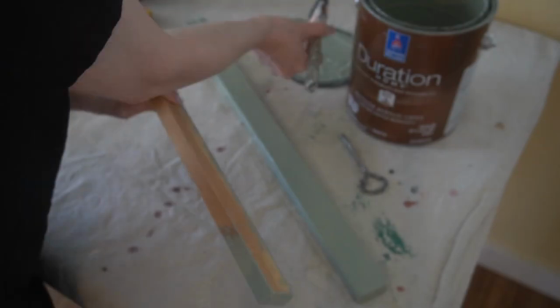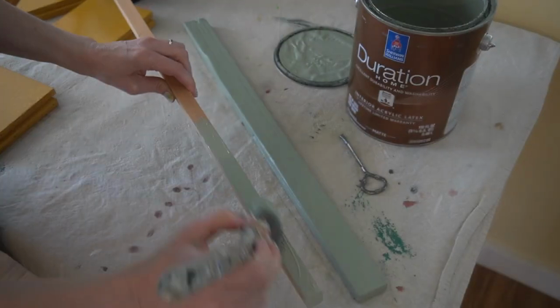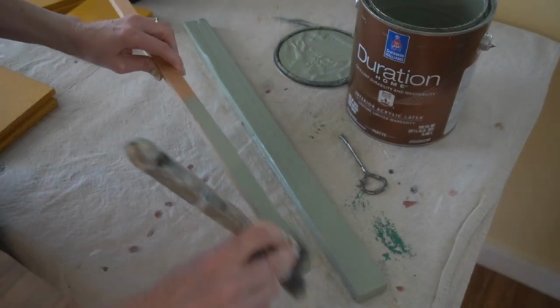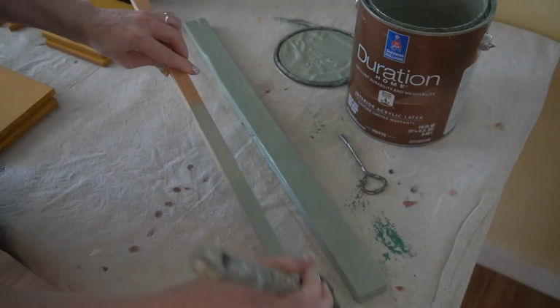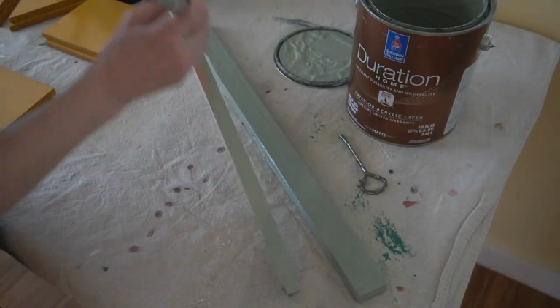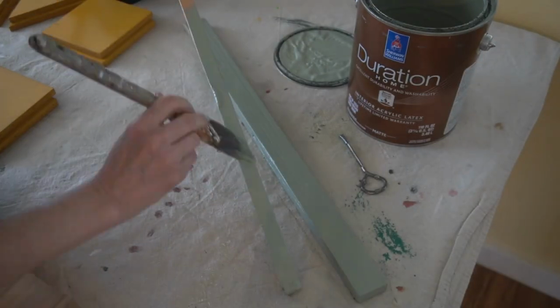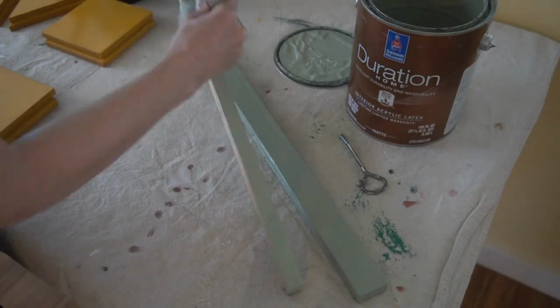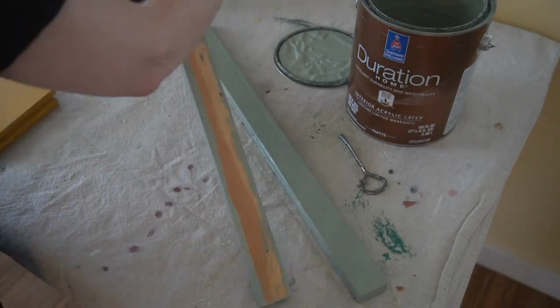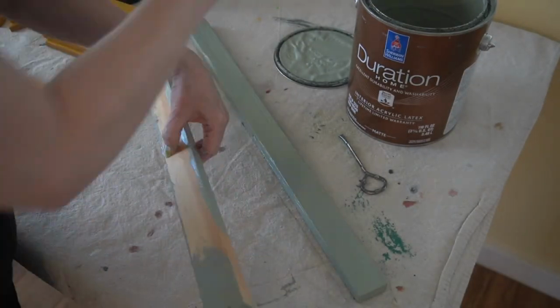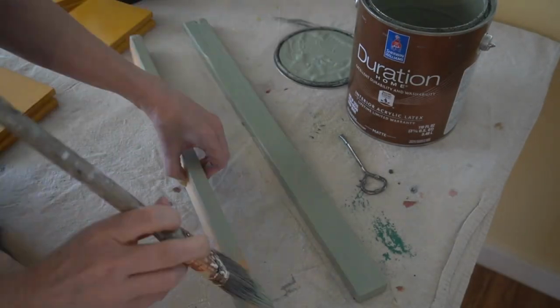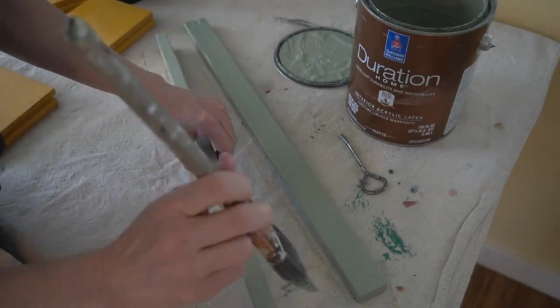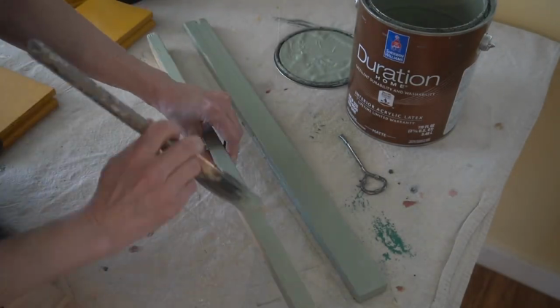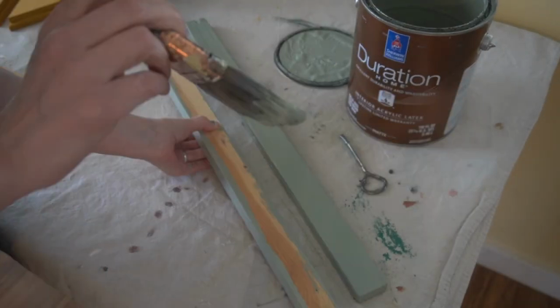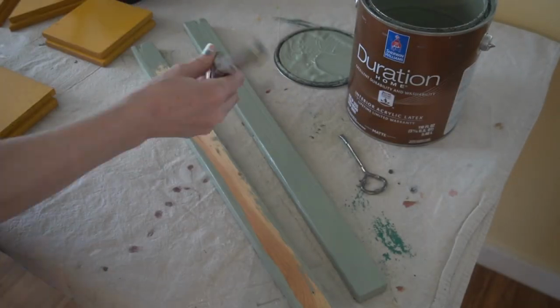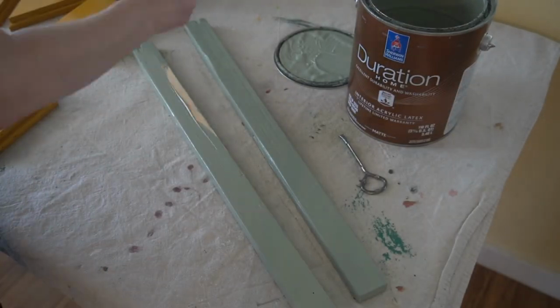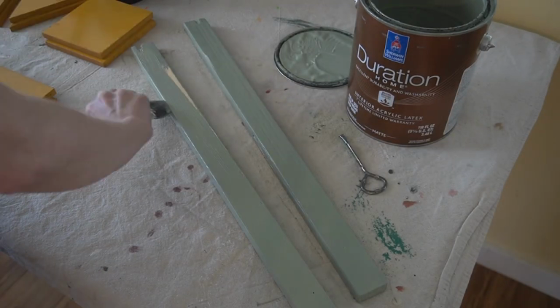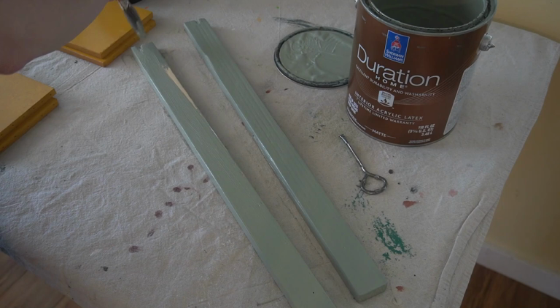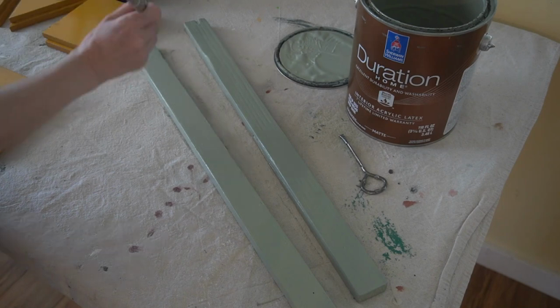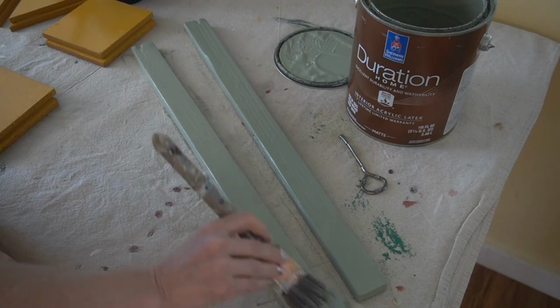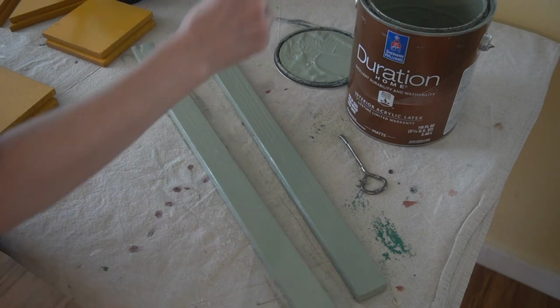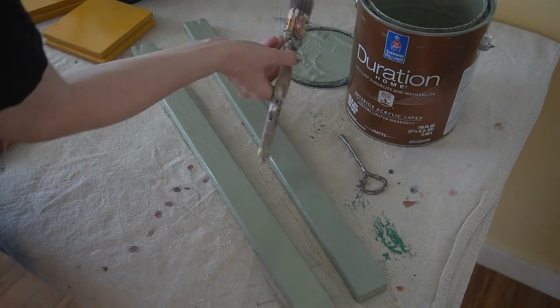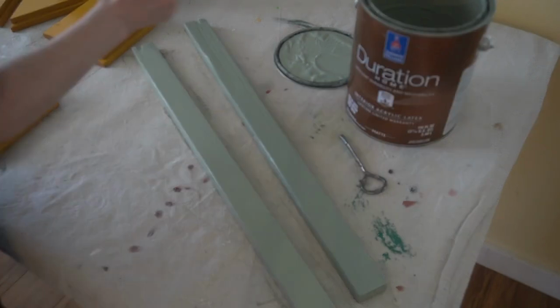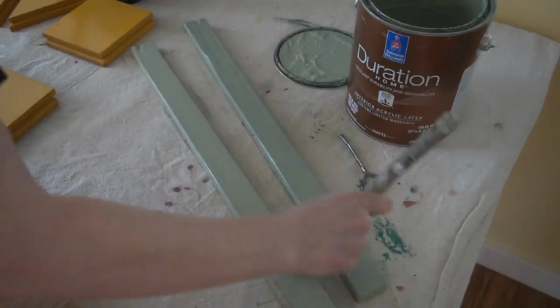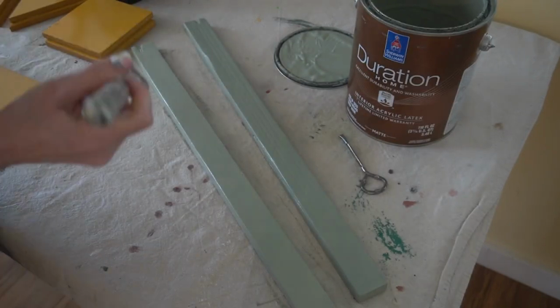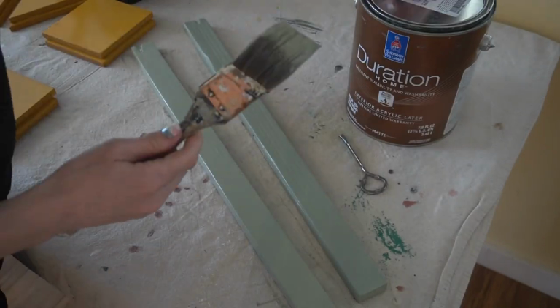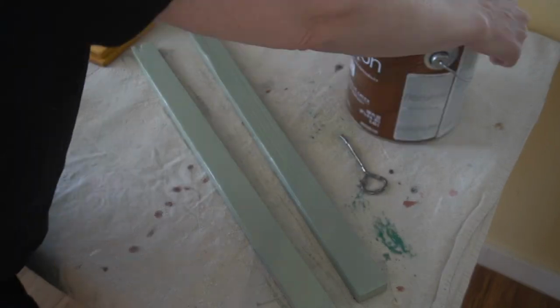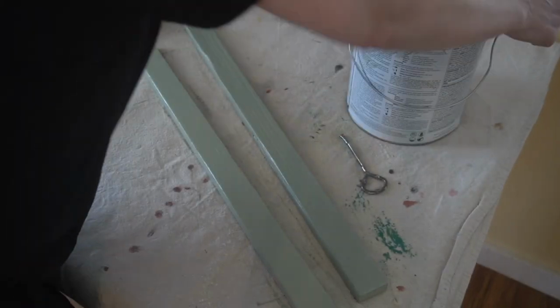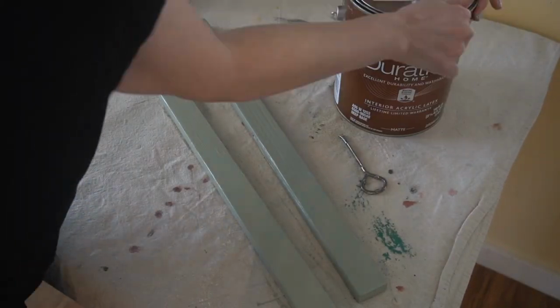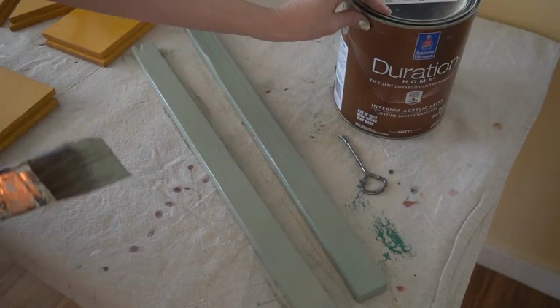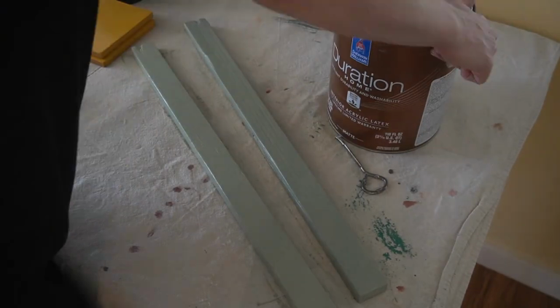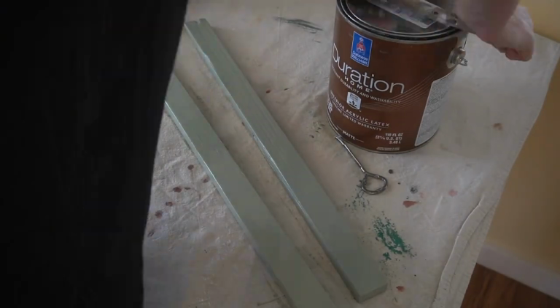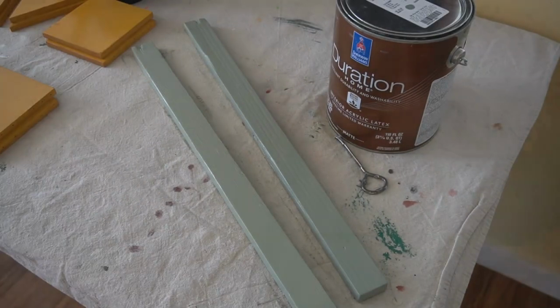That way, the art will pop like it's floating off the wall. At least, that's the plan.